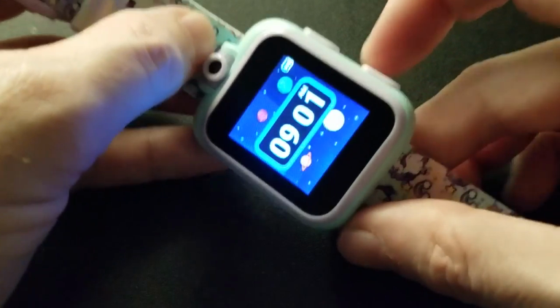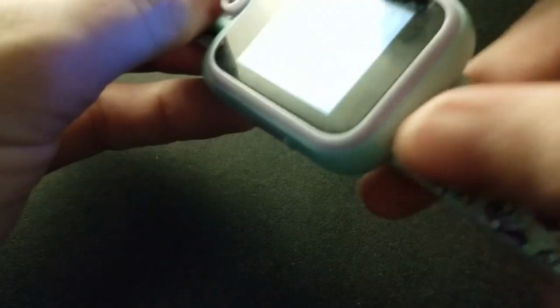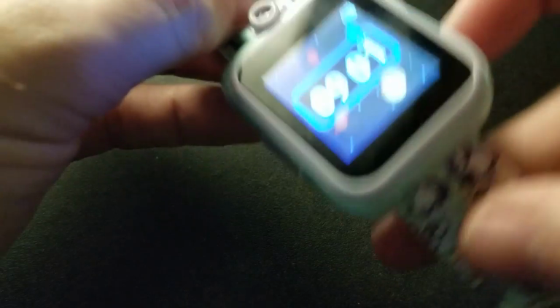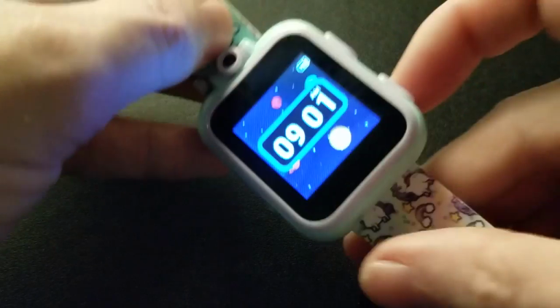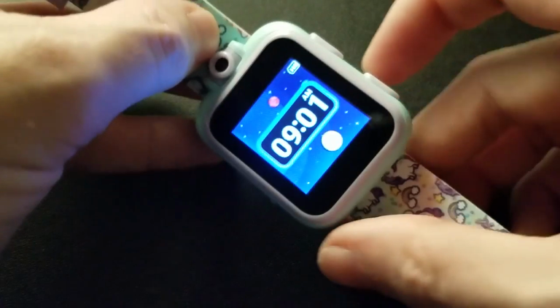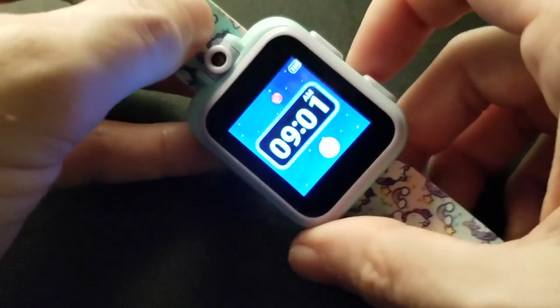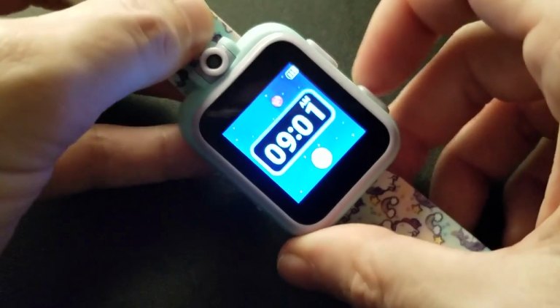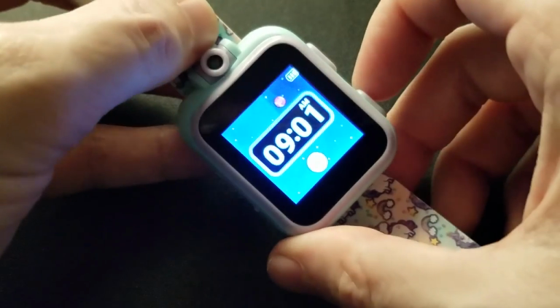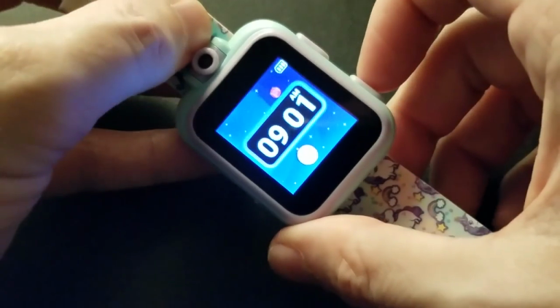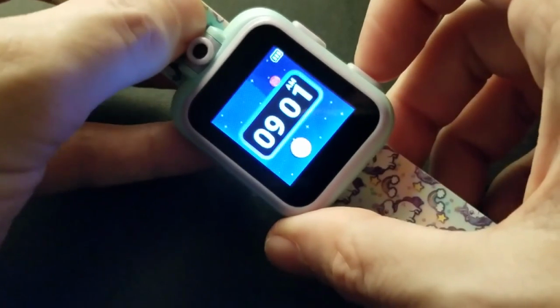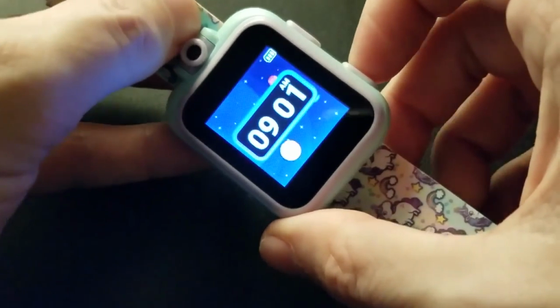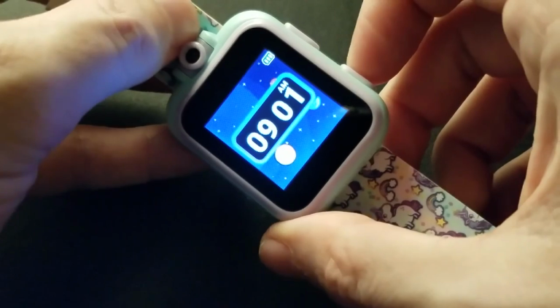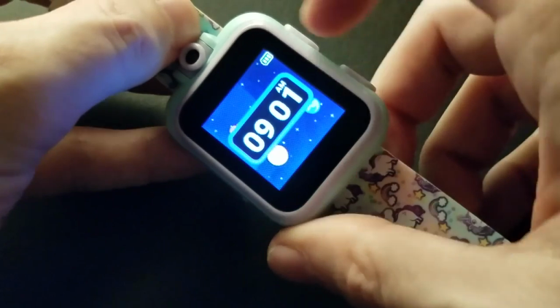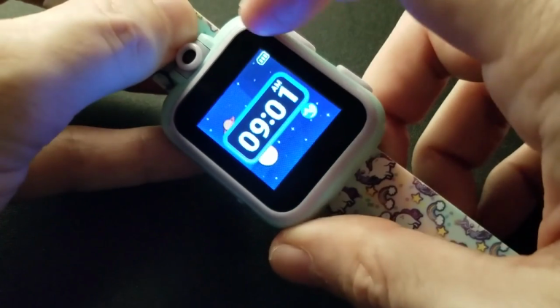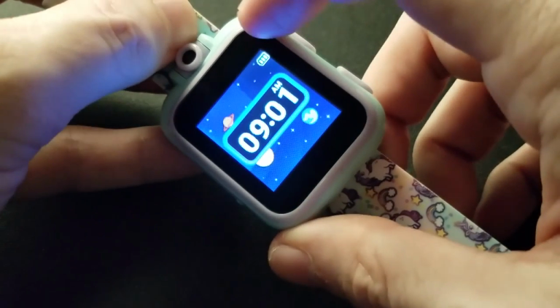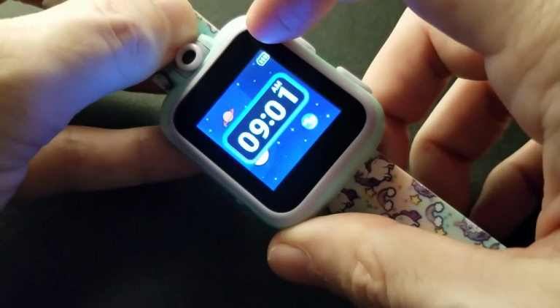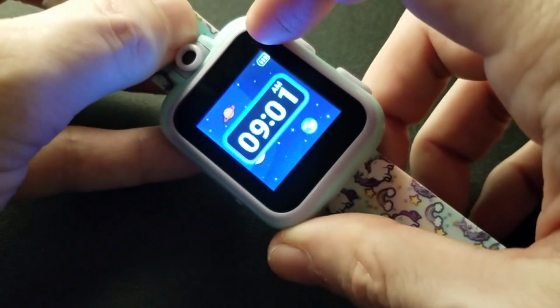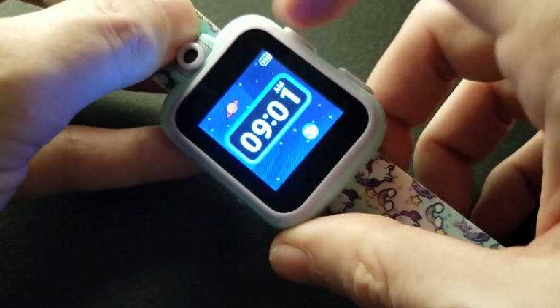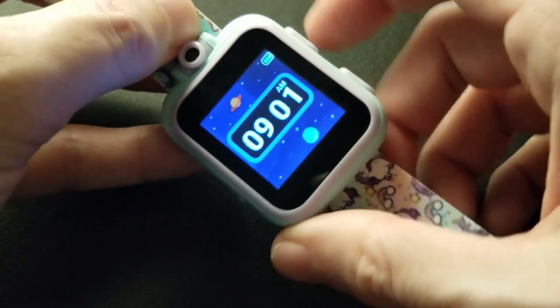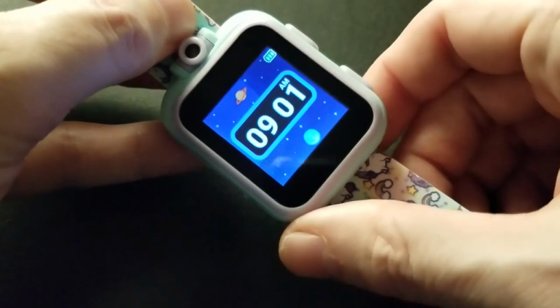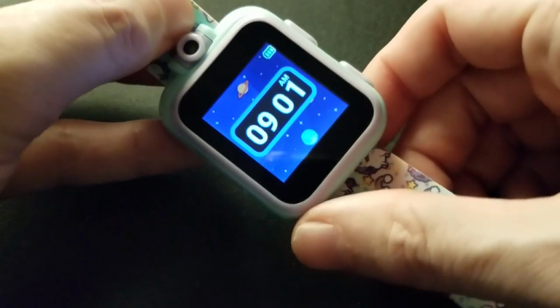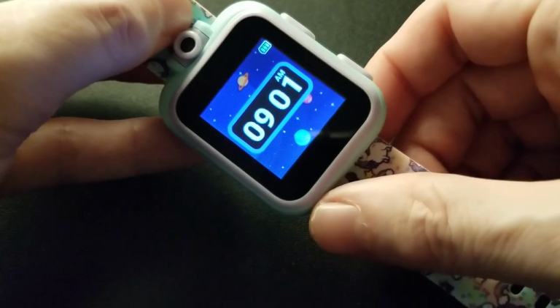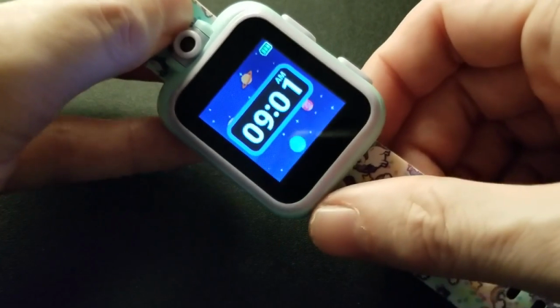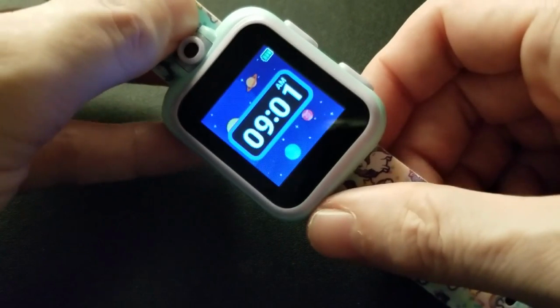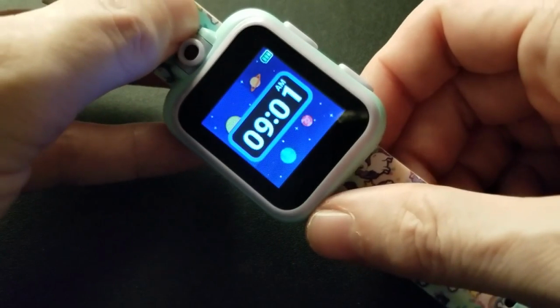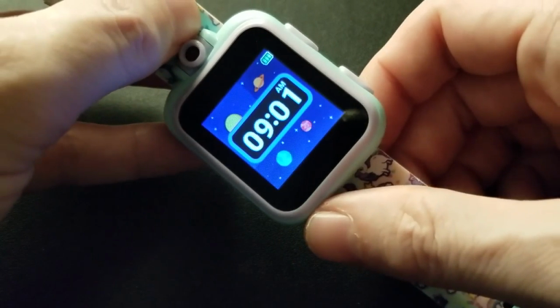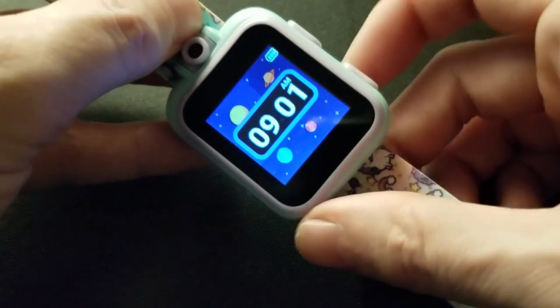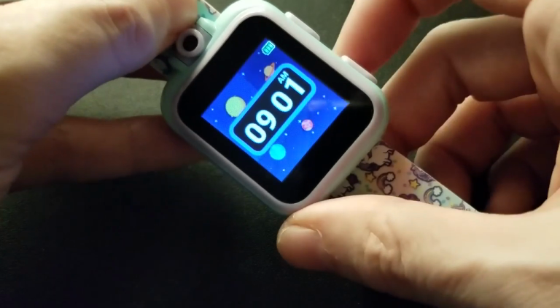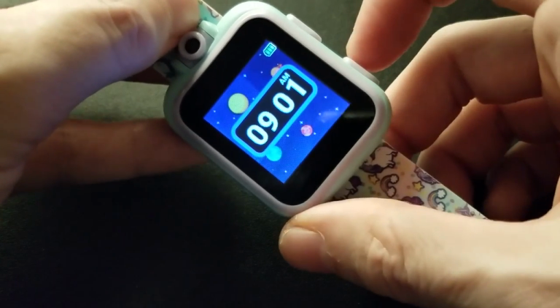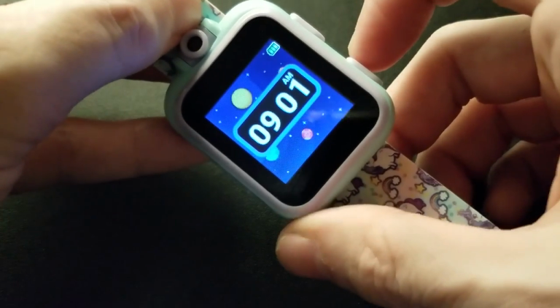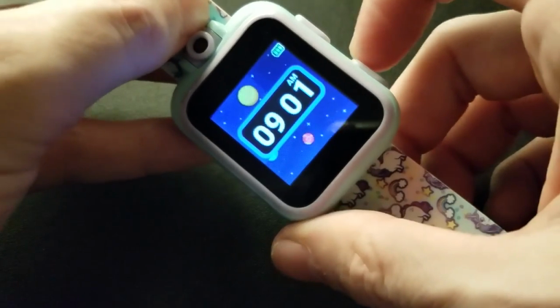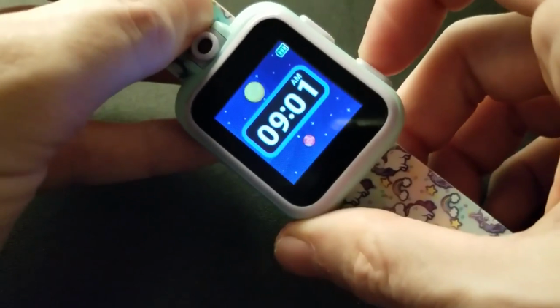Let's set the clock. By the way, there's a battery indicator. How long does this last on a charge? I have no idea.